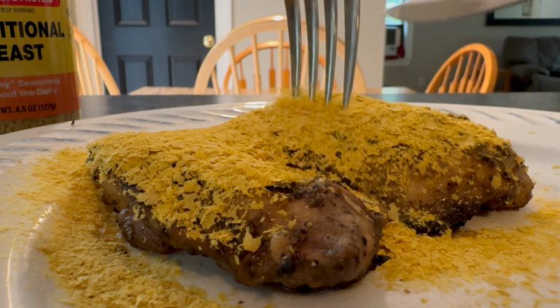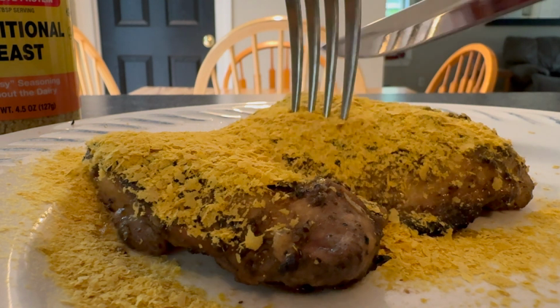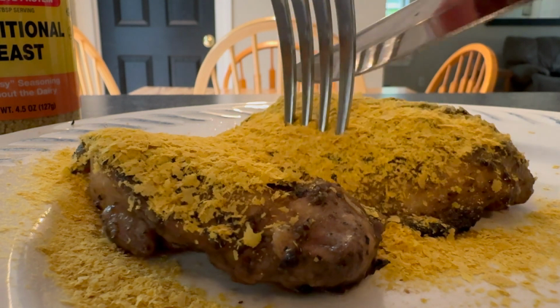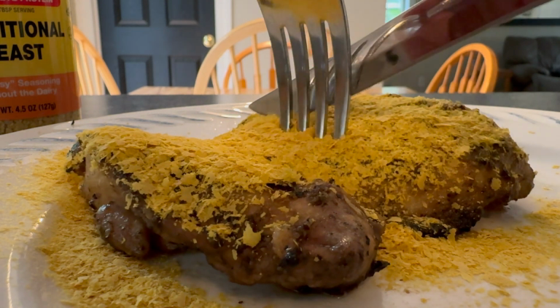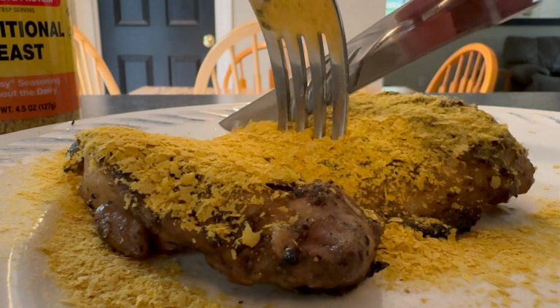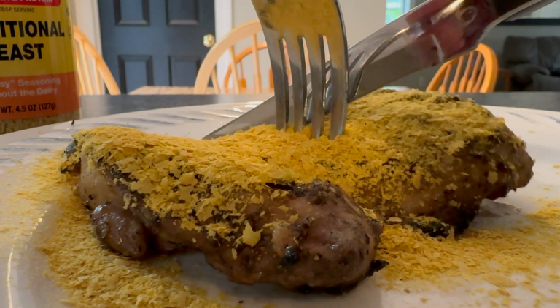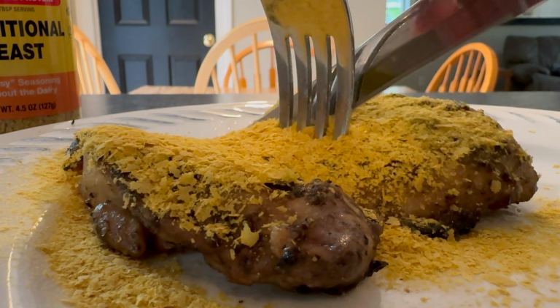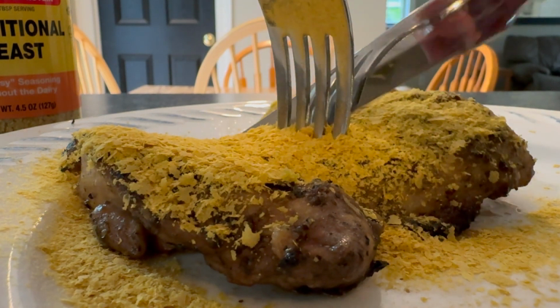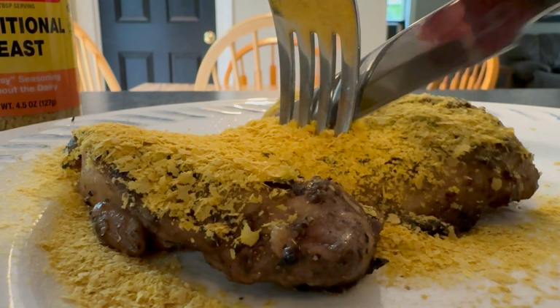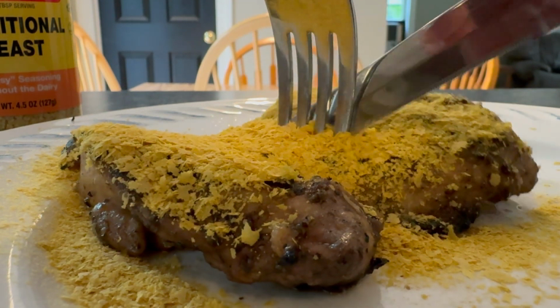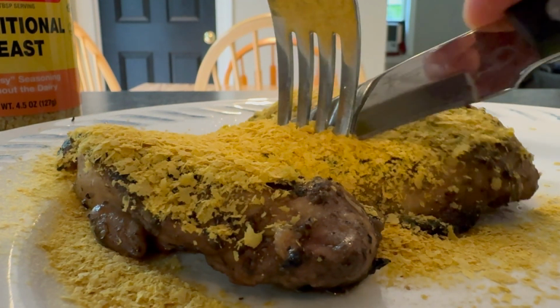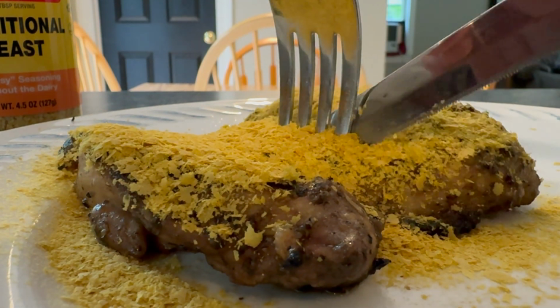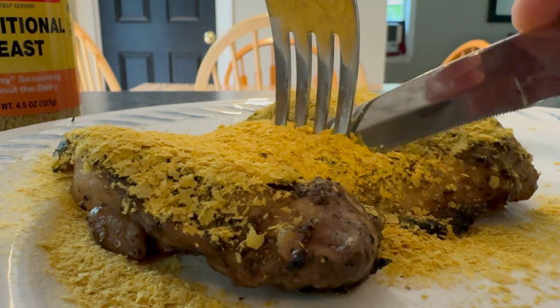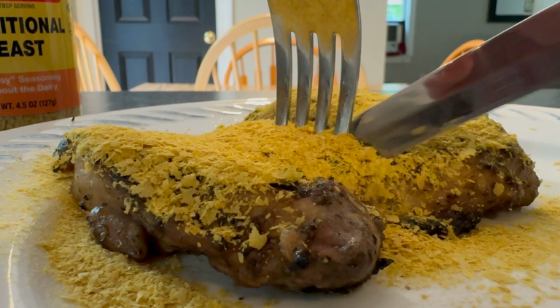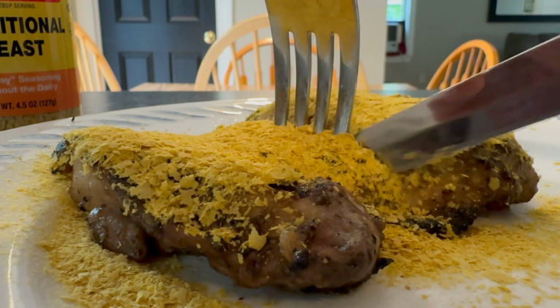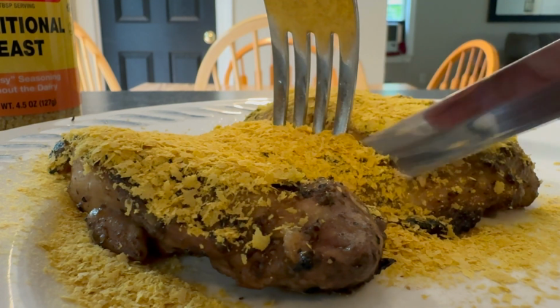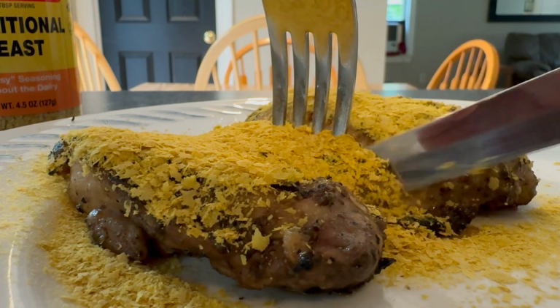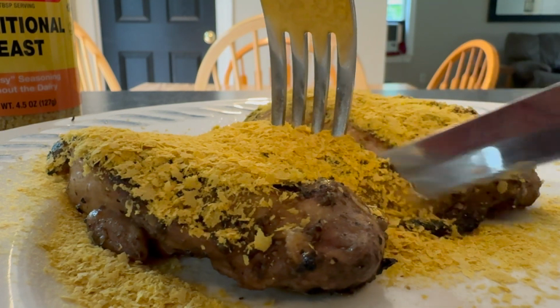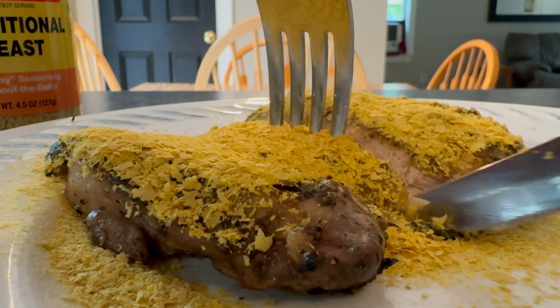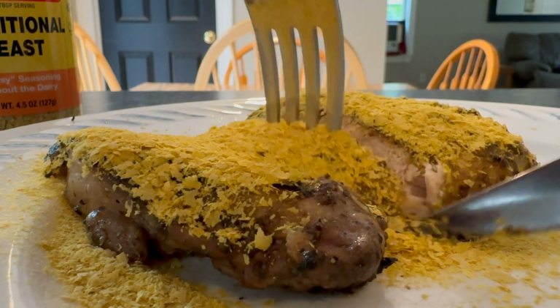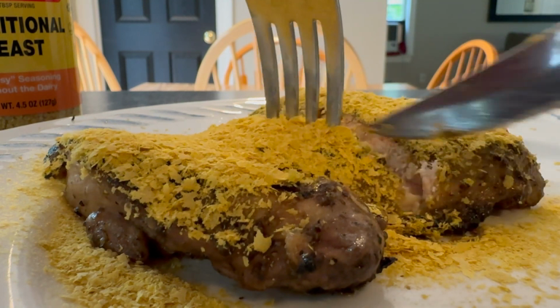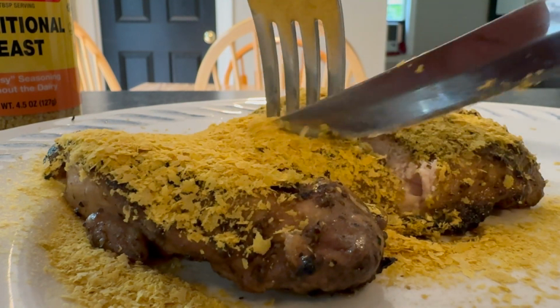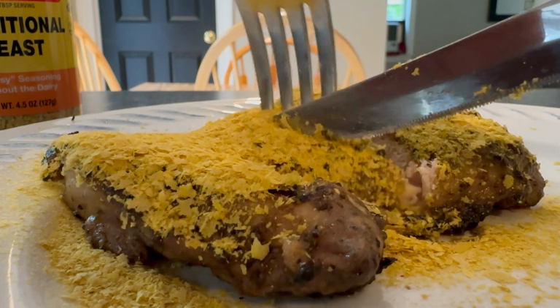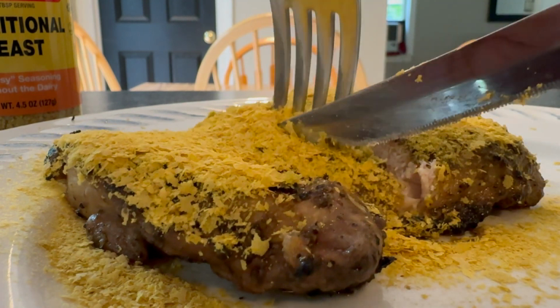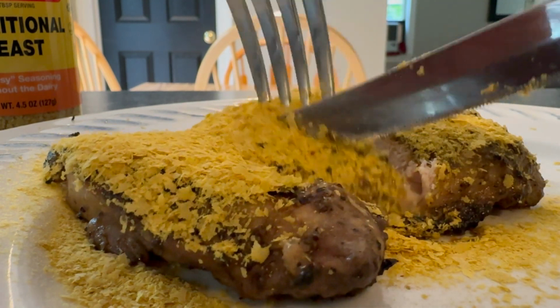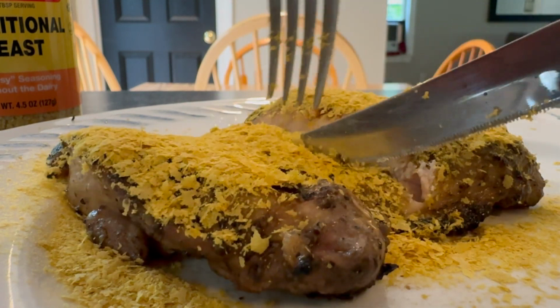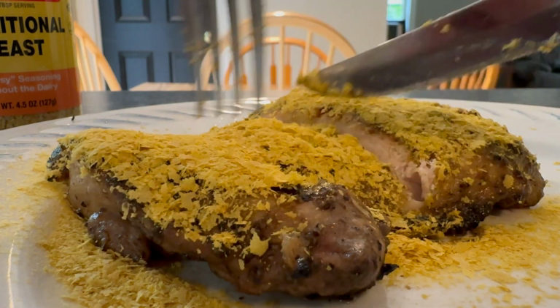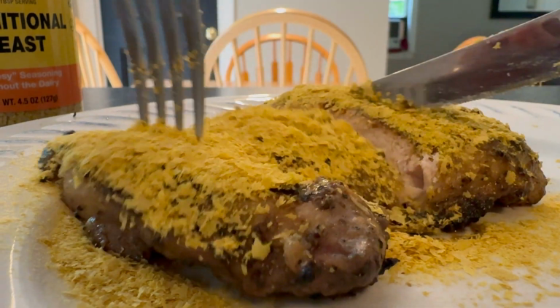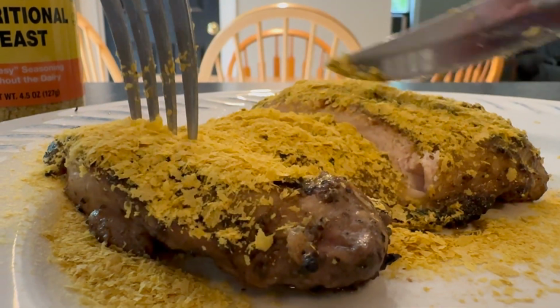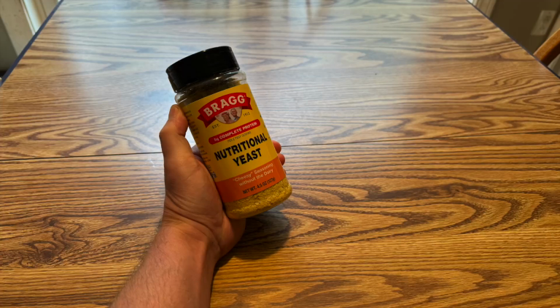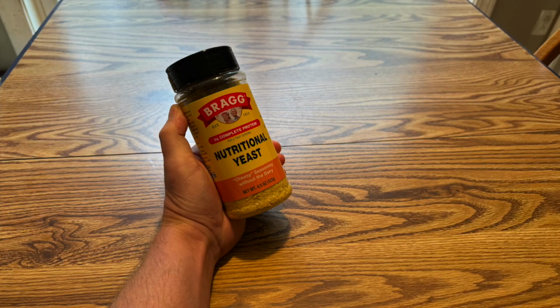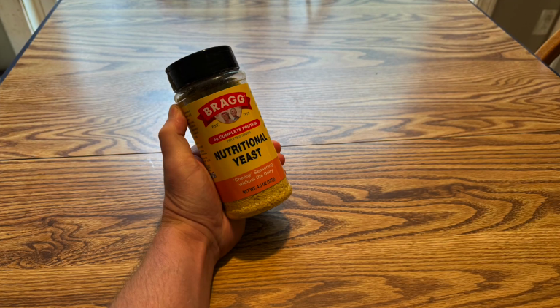I use a ton of this stuff. If you'd like to try nutritional yeast, please click on the link in the description below.